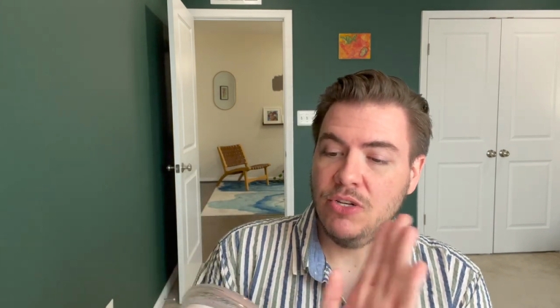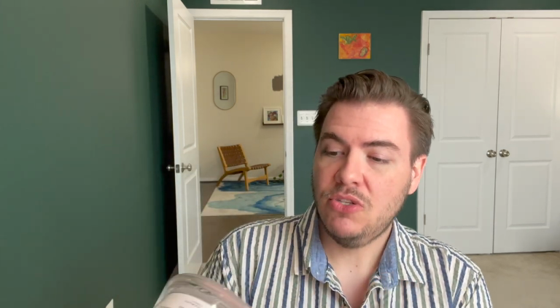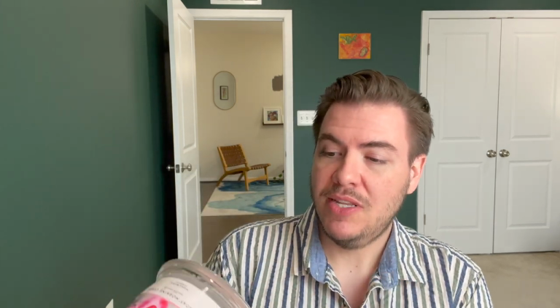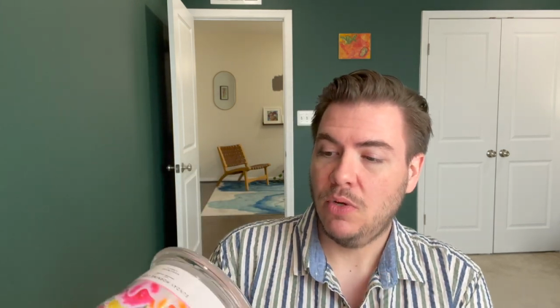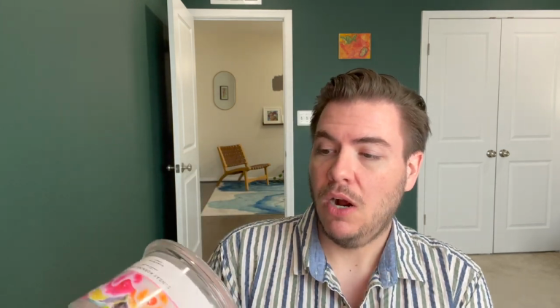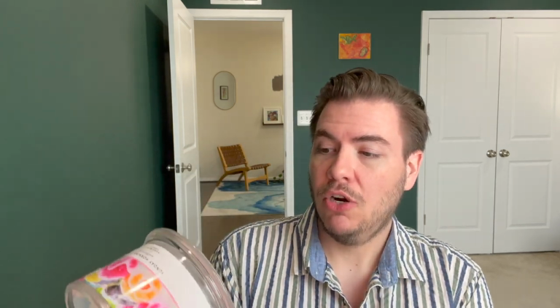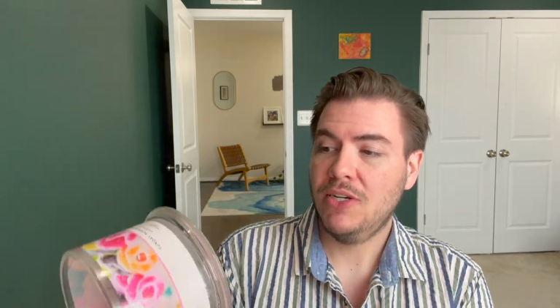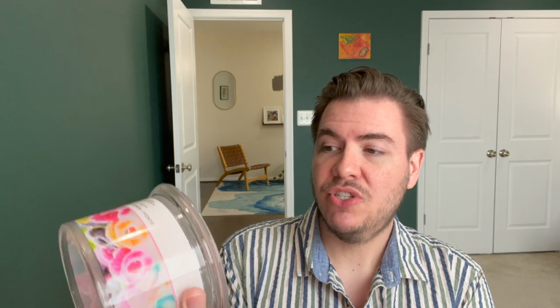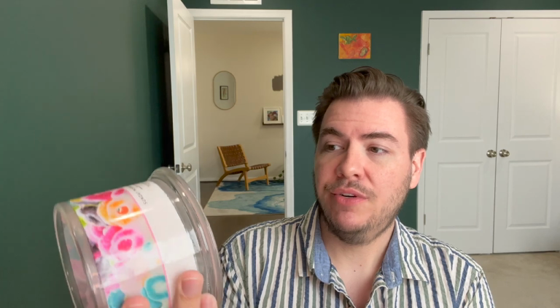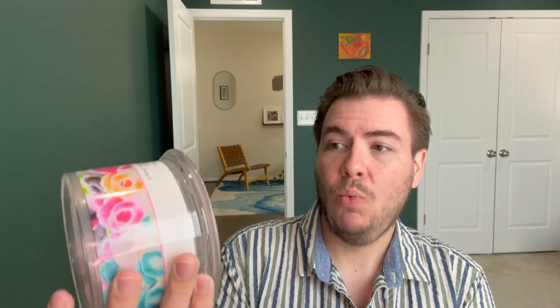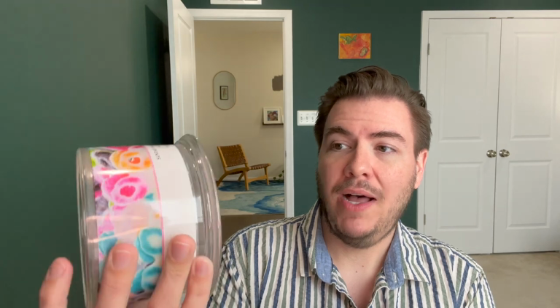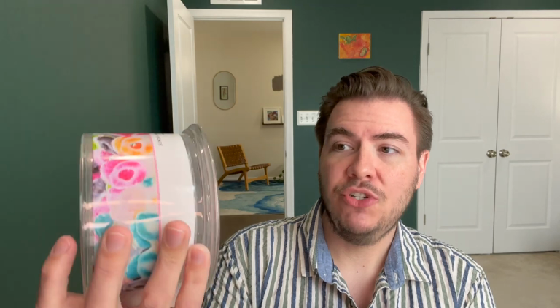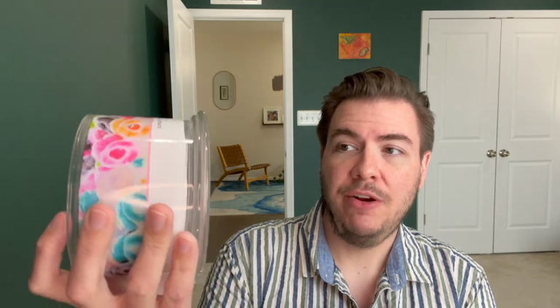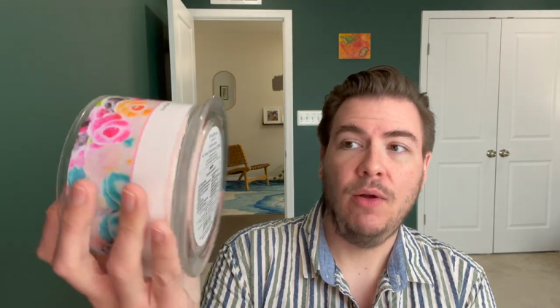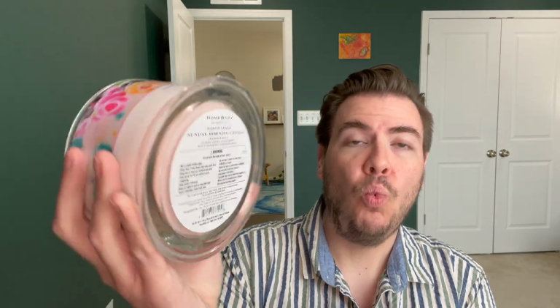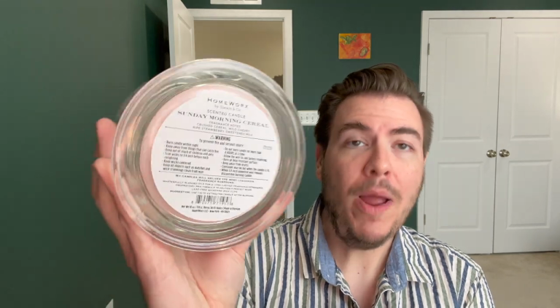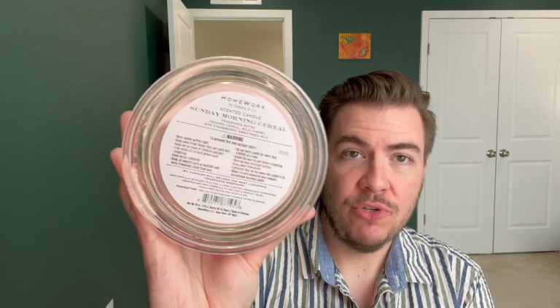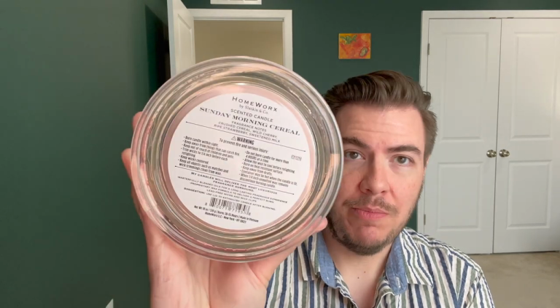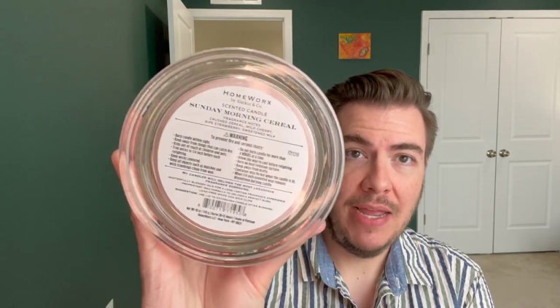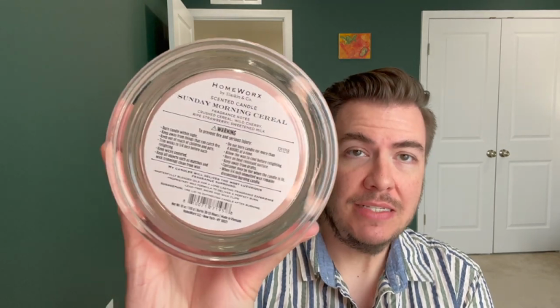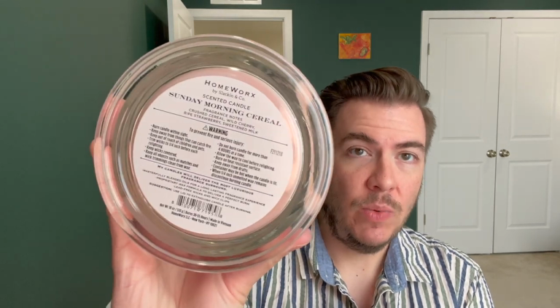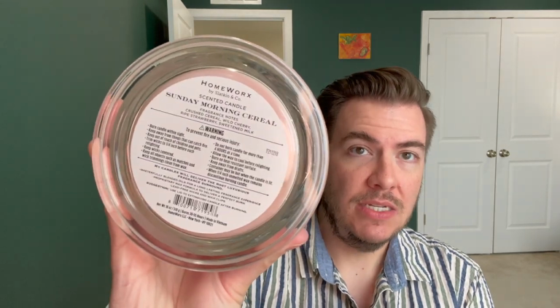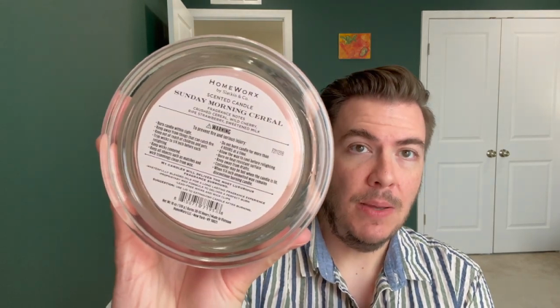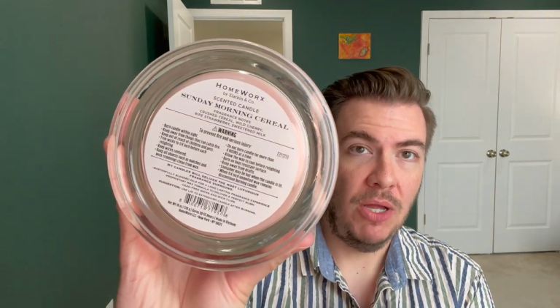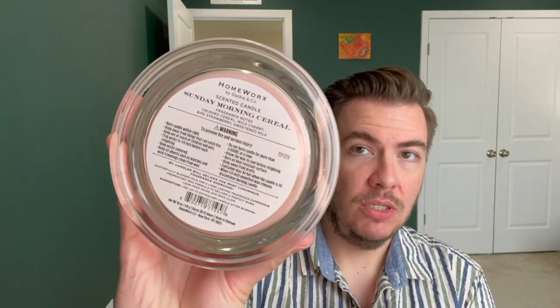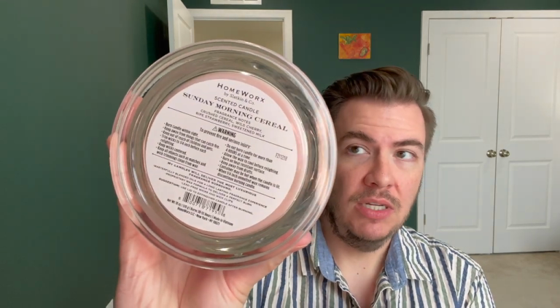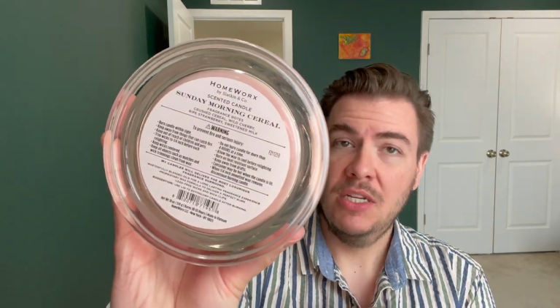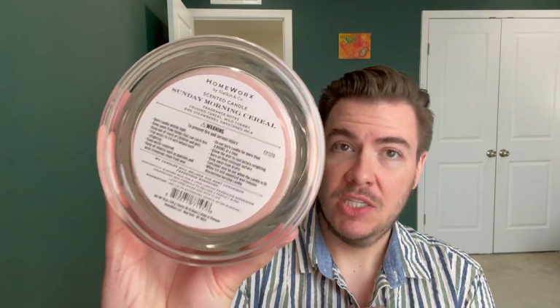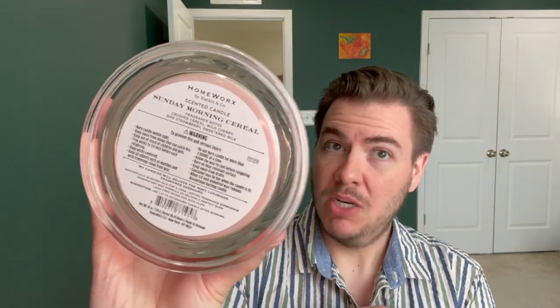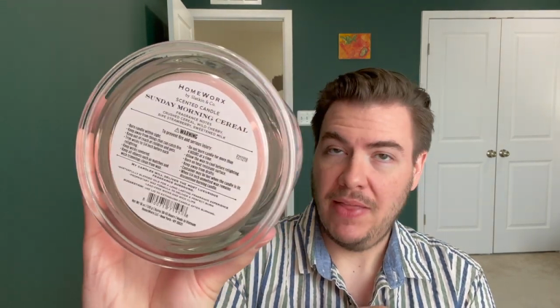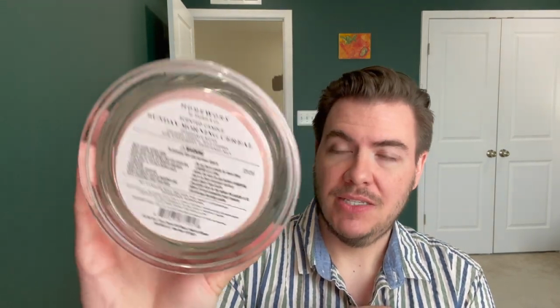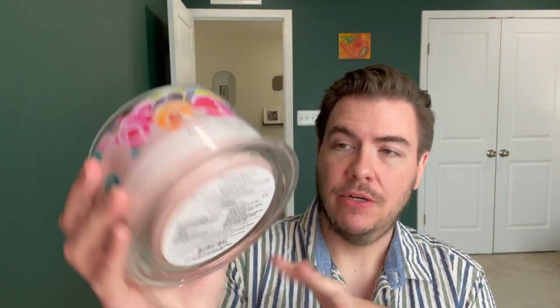The notes on this one are crushed cereal, wild cherry, ripe strawberry, and sweetened milk — sweetened by that cereal.